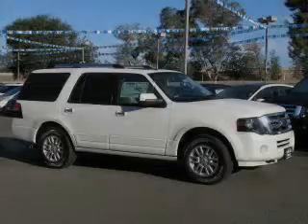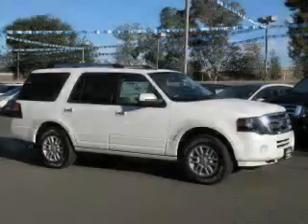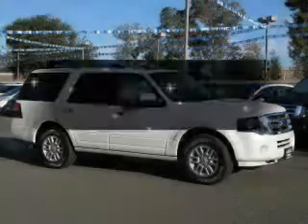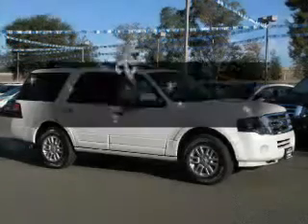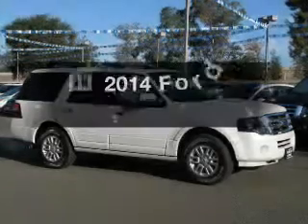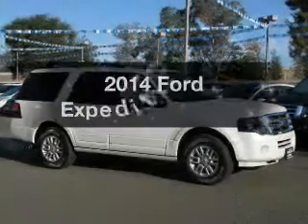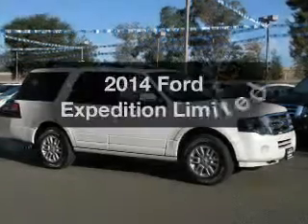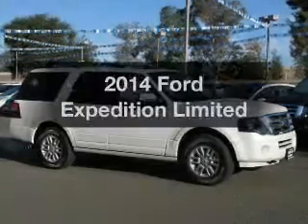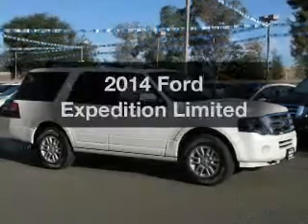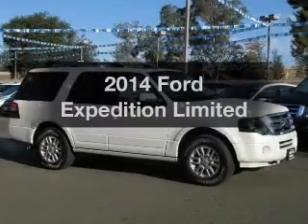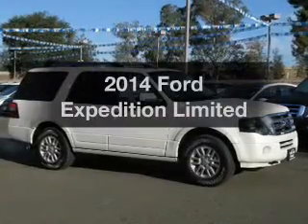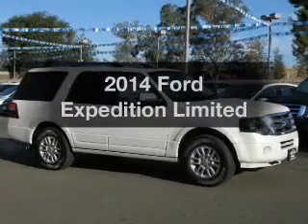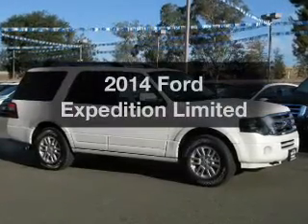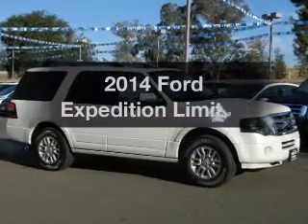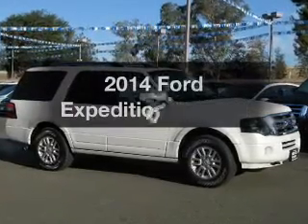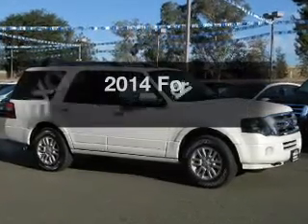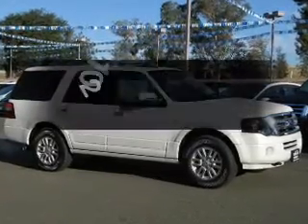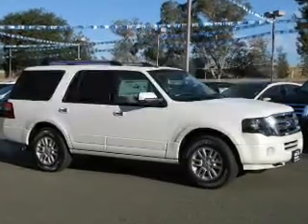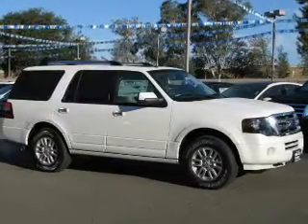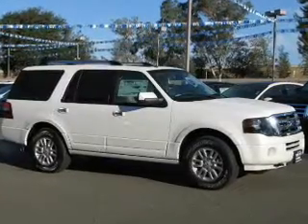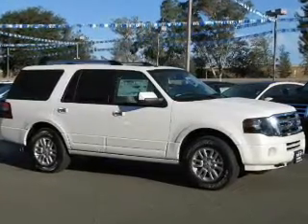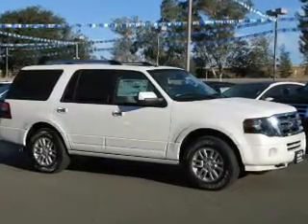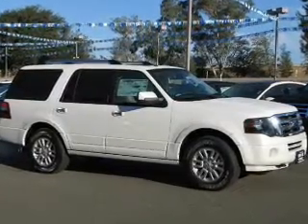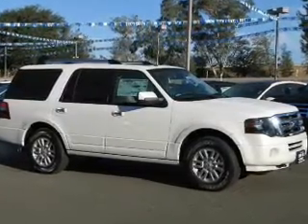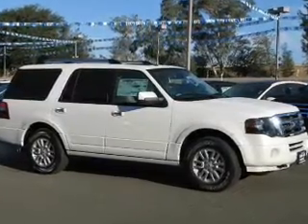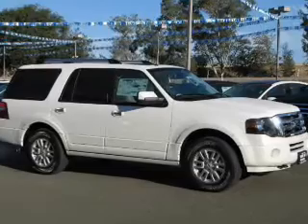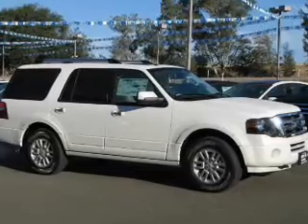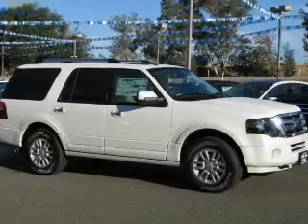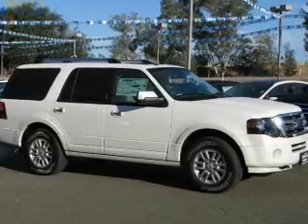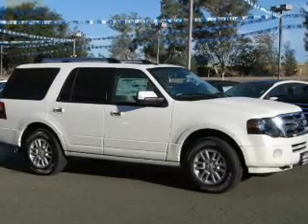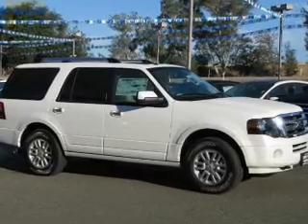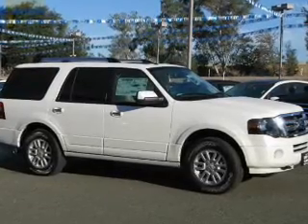Presenting the 2014 Ford Expedition. Travel the roads in style and comfort in this great vehicle.